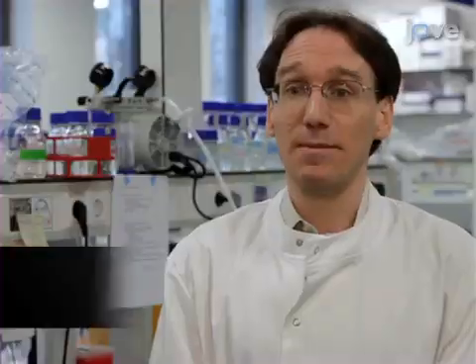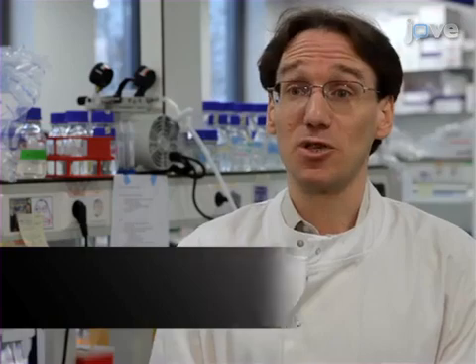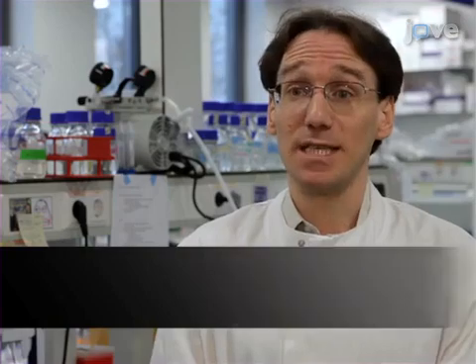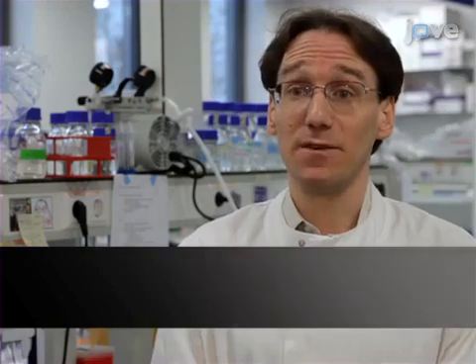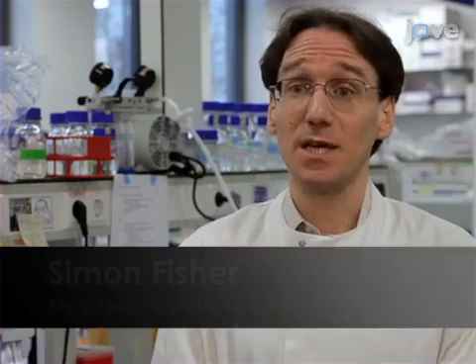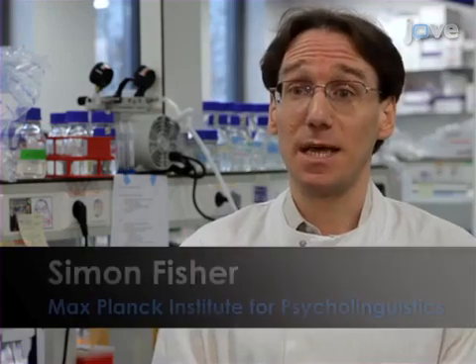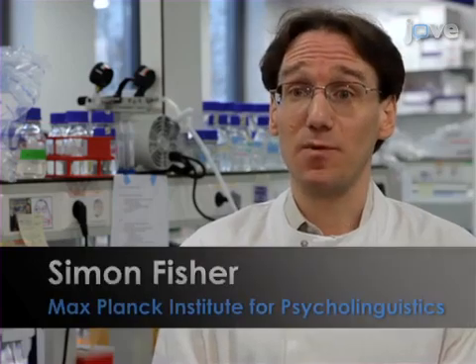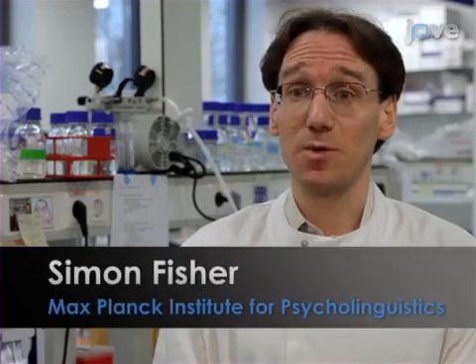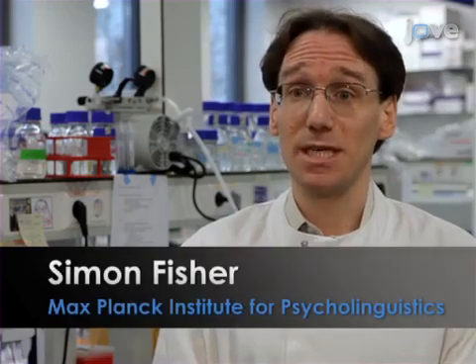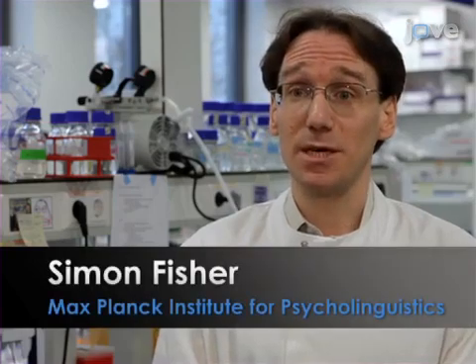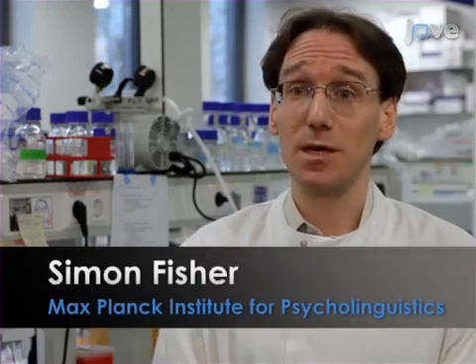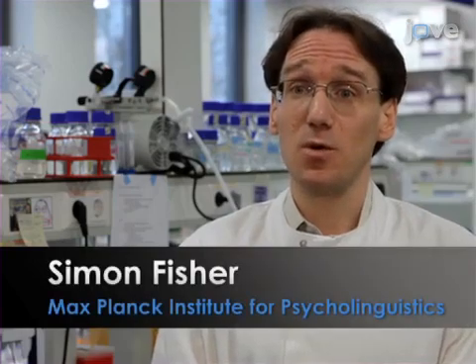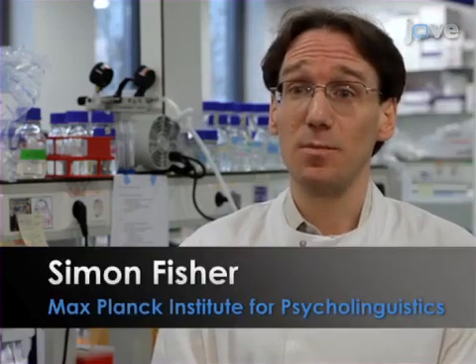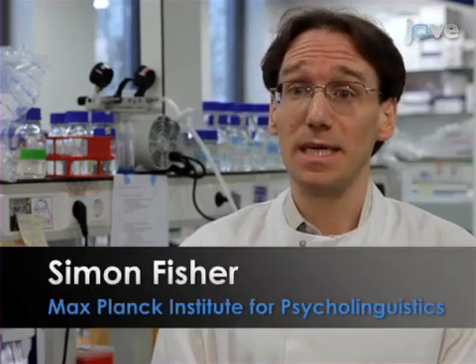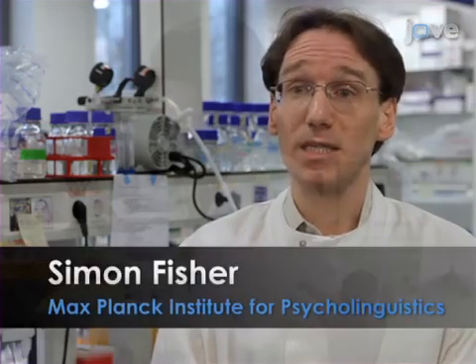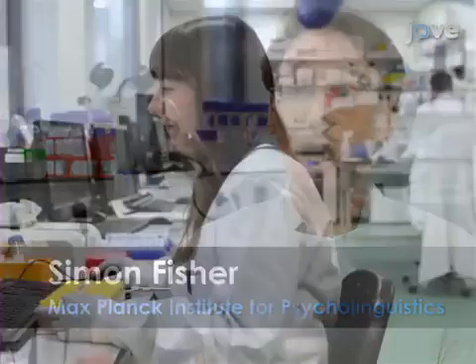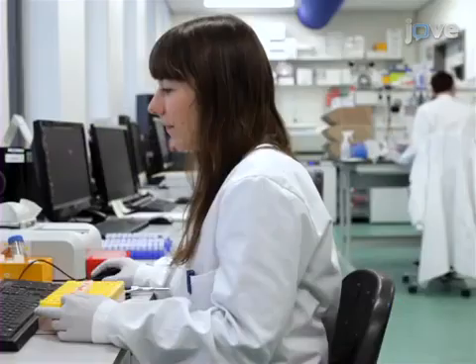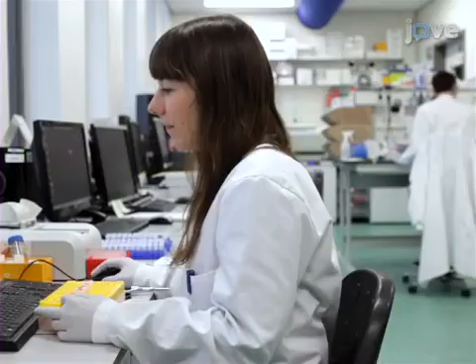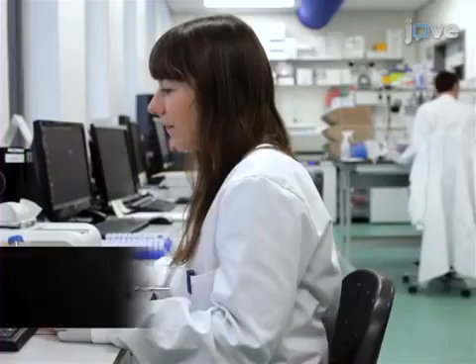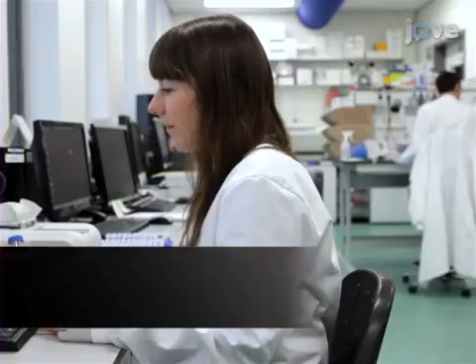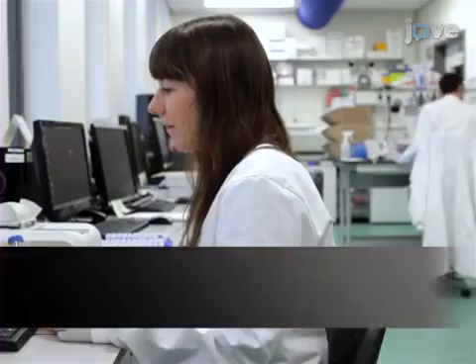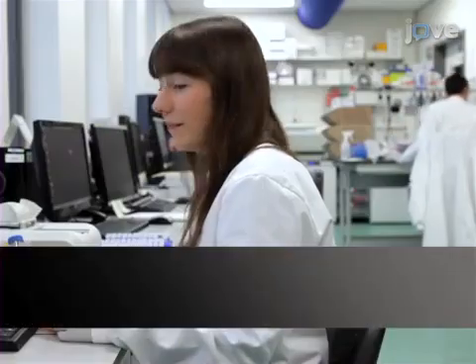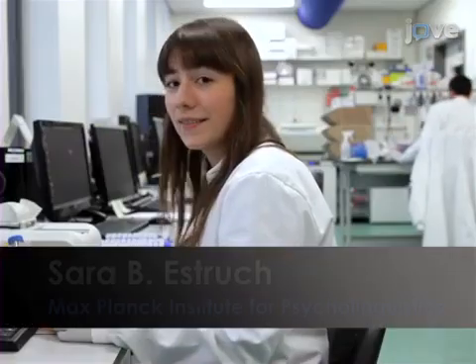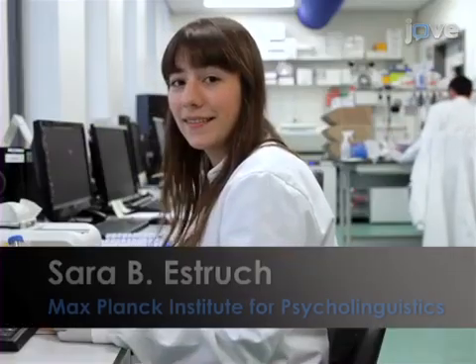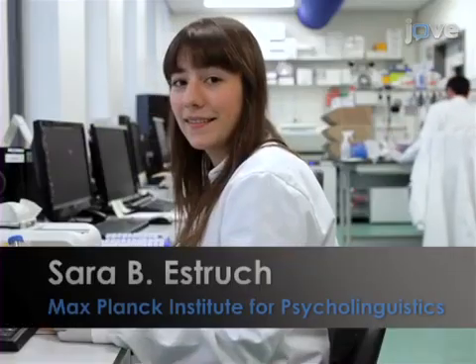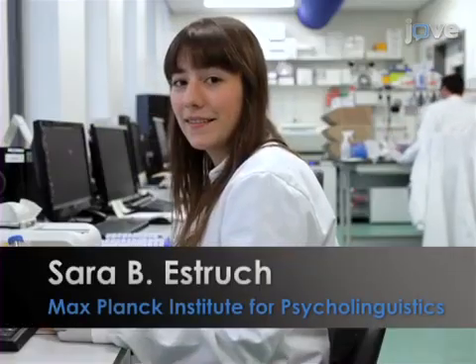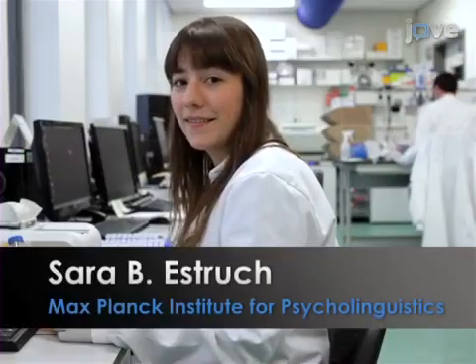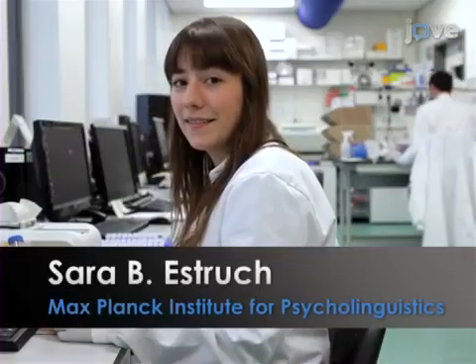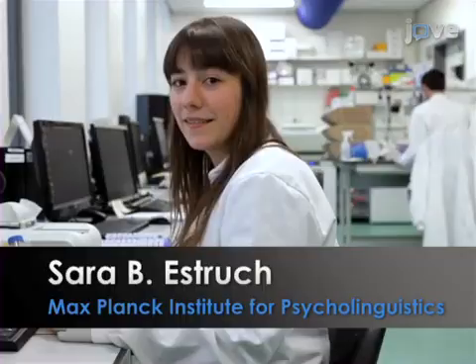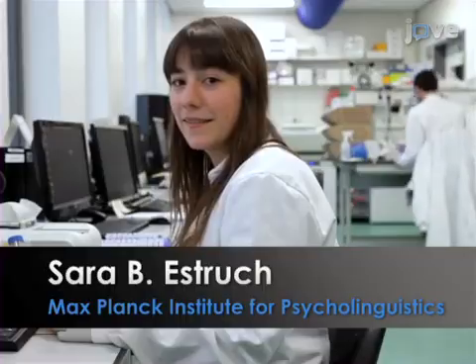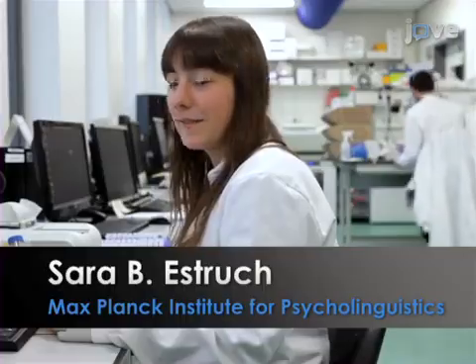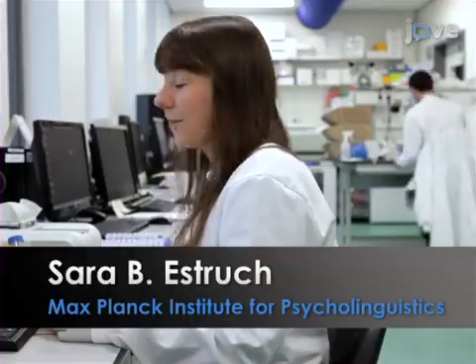Demonstrating the first step of the procedure will be Sarah B. Estrich, a PhD student from my laboratory.